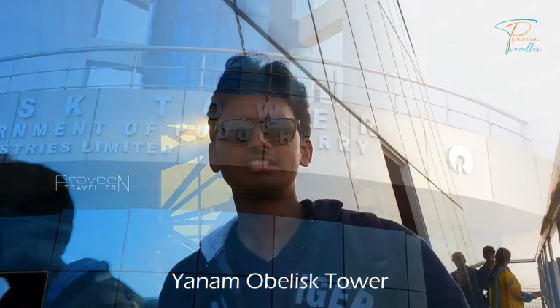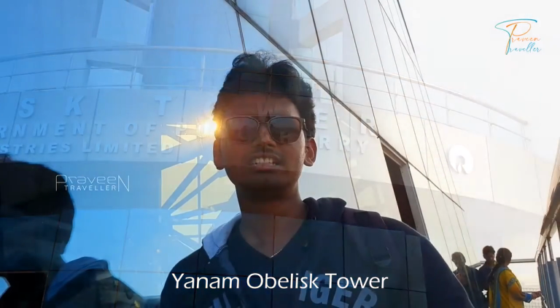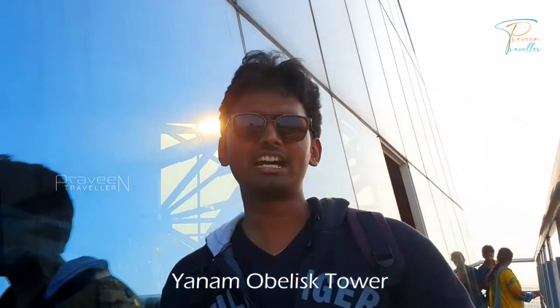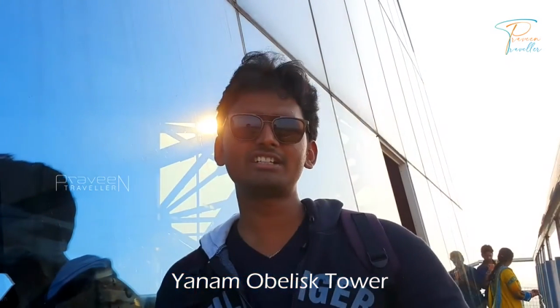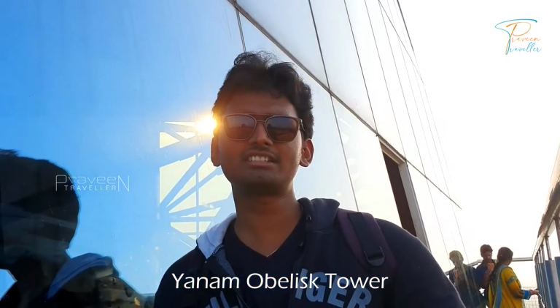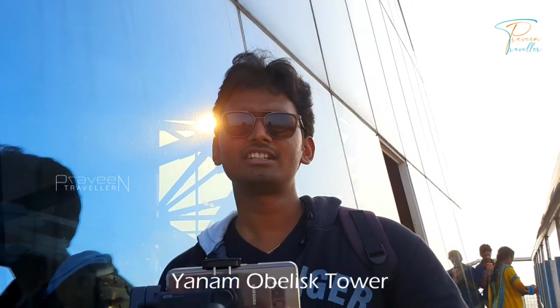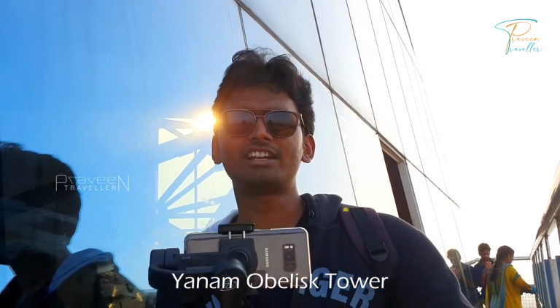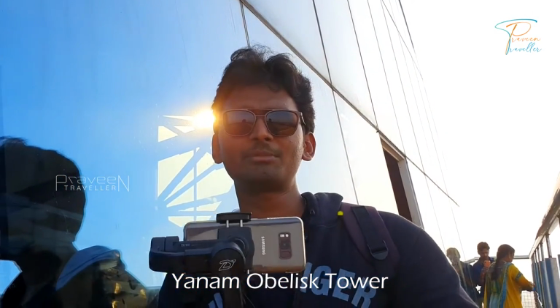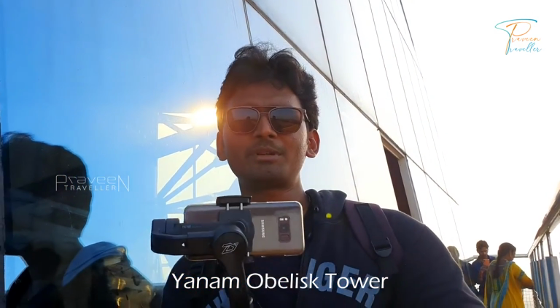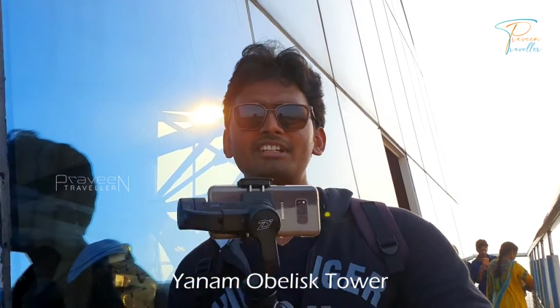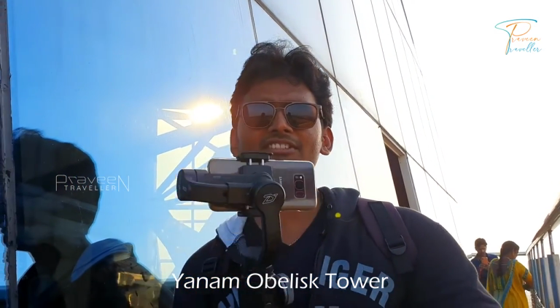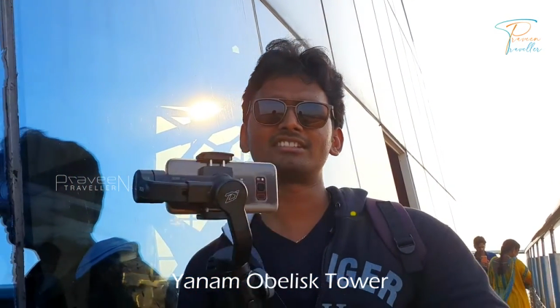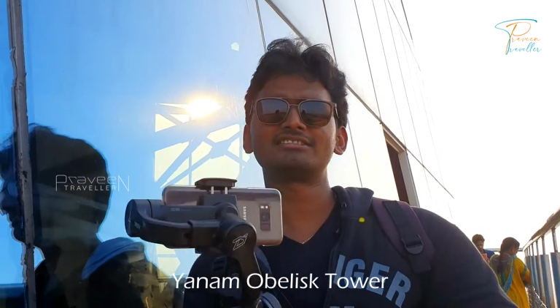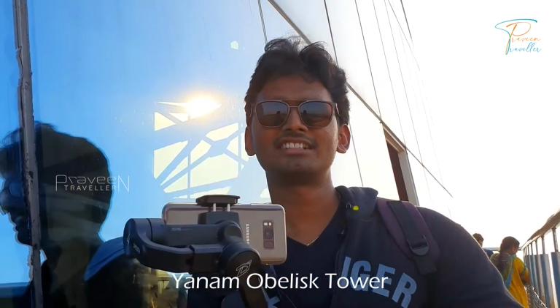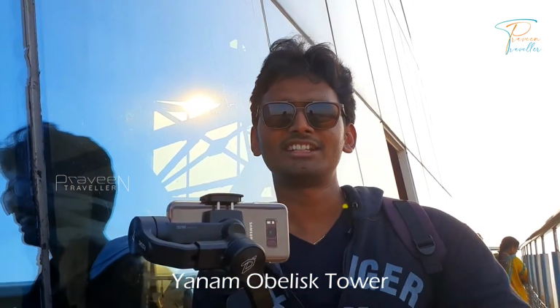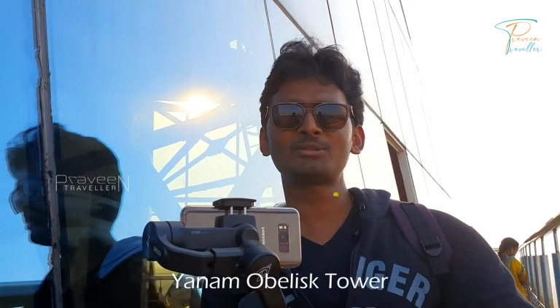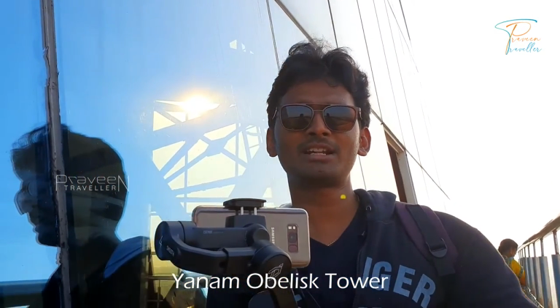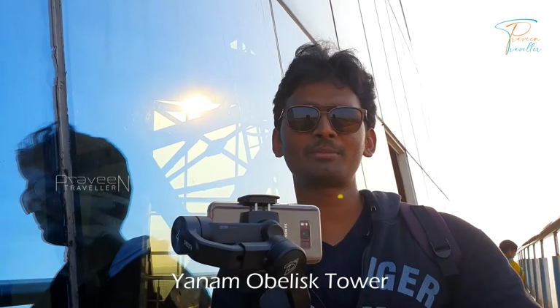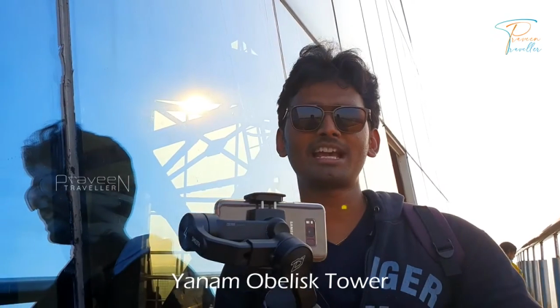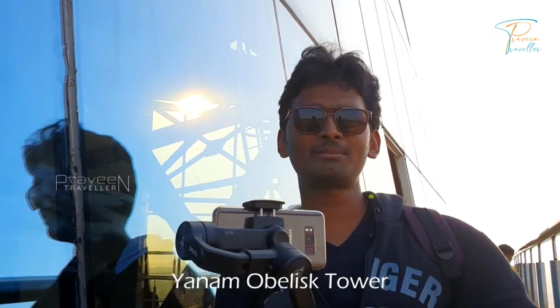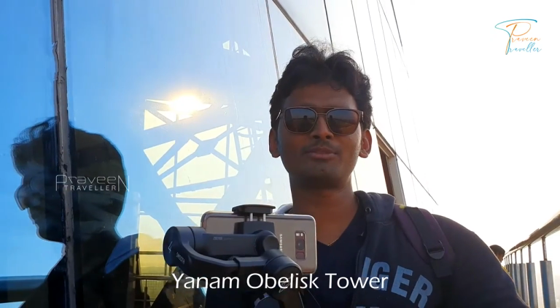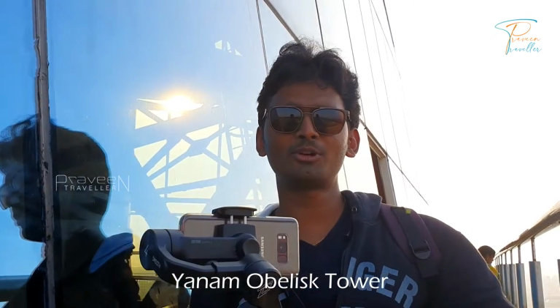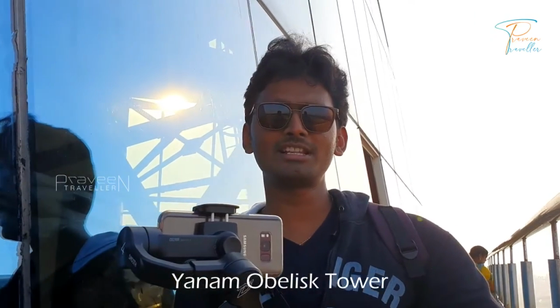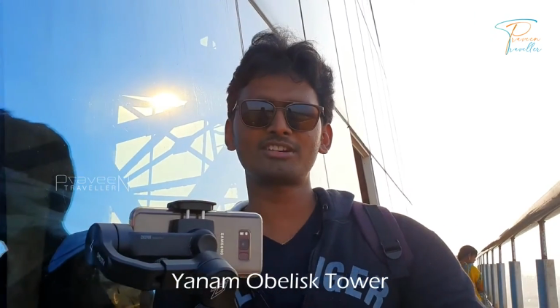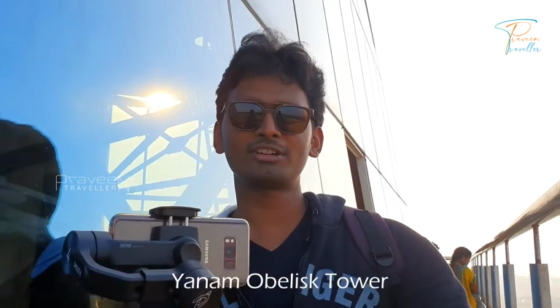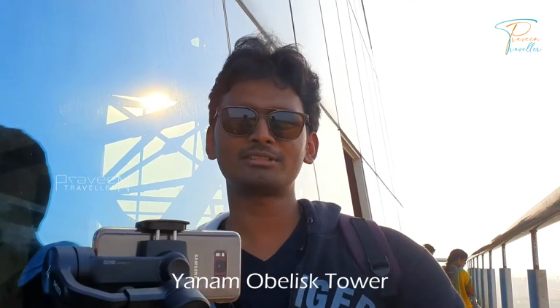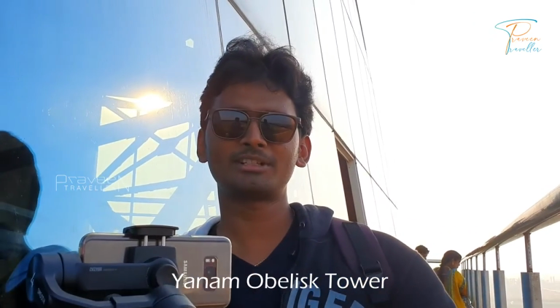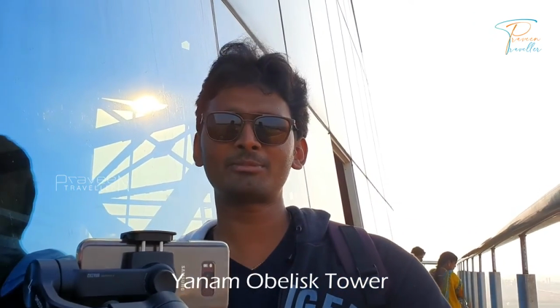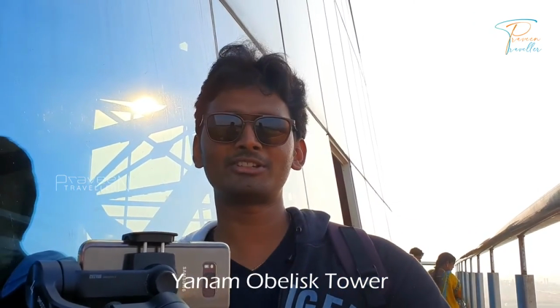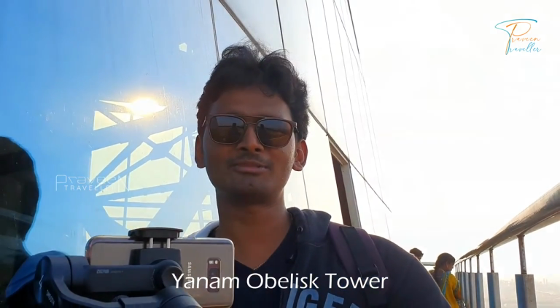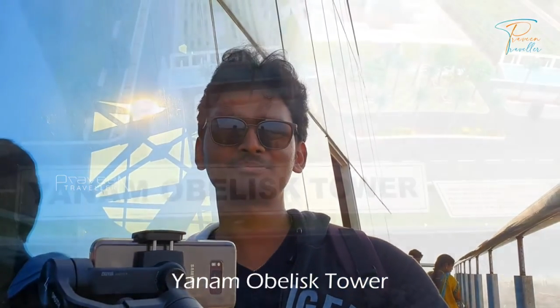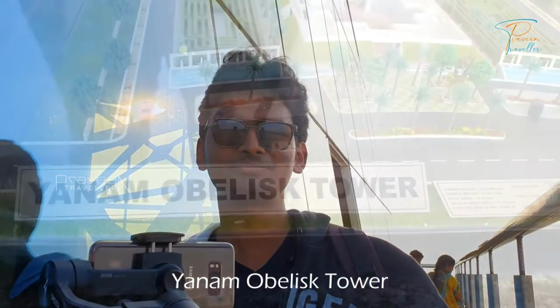Hi friends, welcome back to our channel Preveen Traveller. In this video, we will explore the Obelisk Tower.